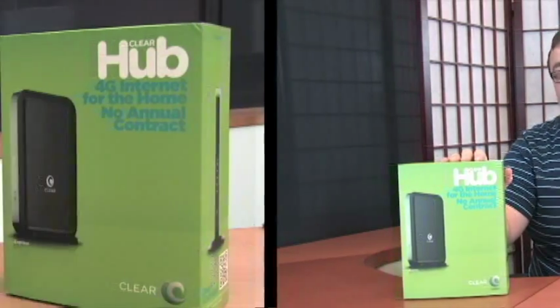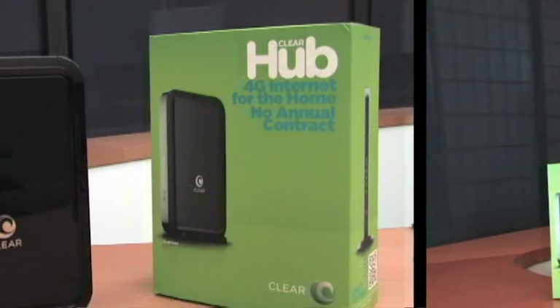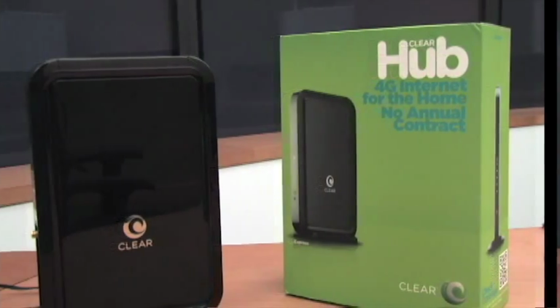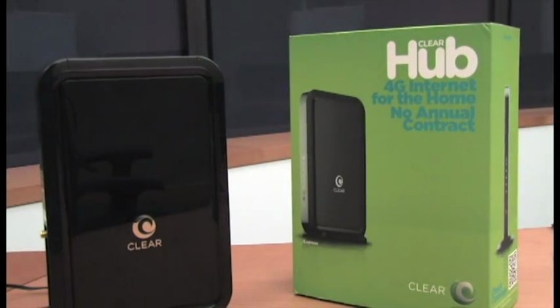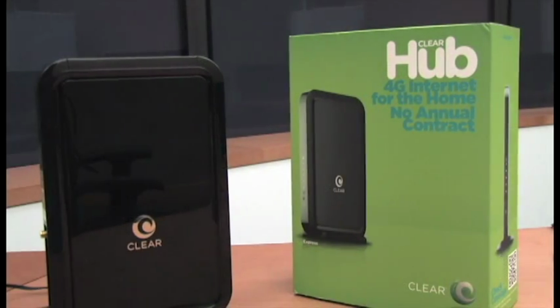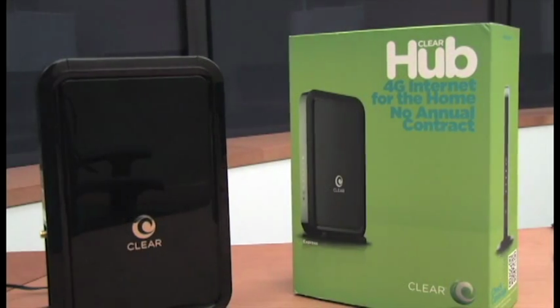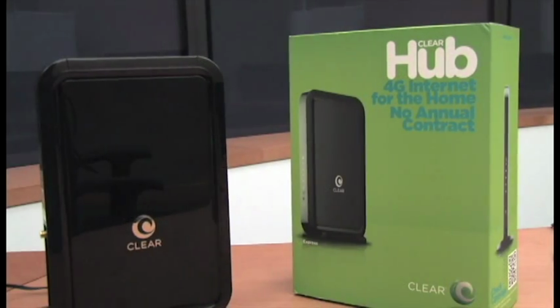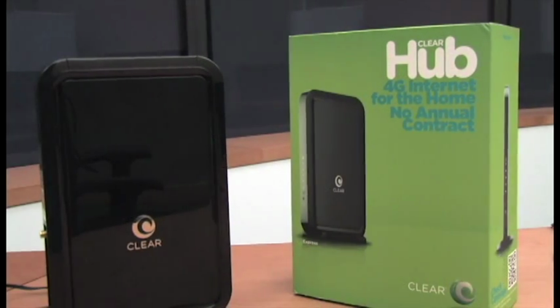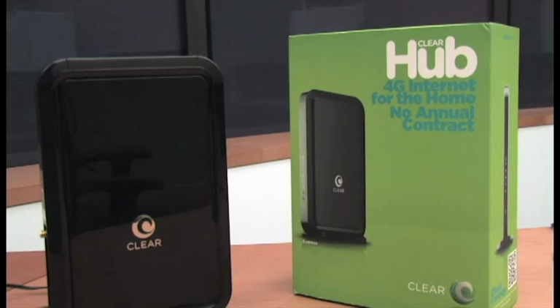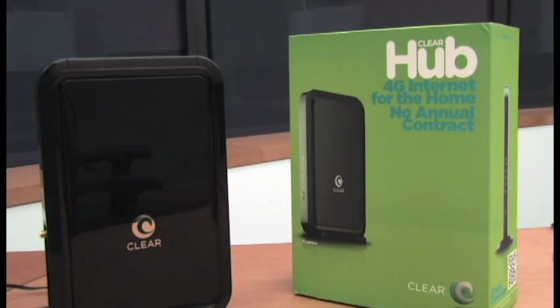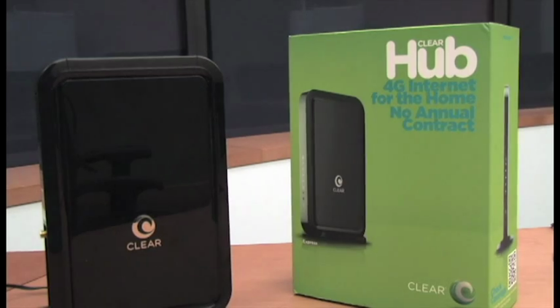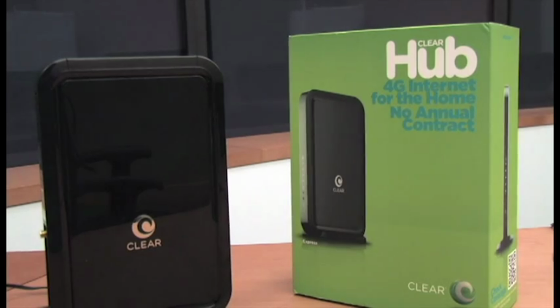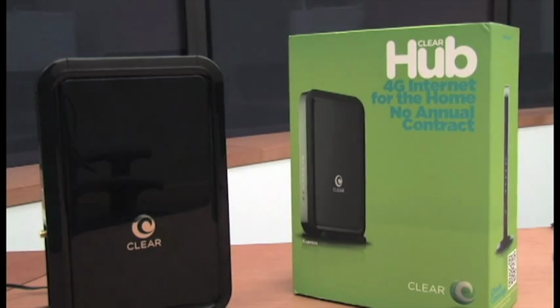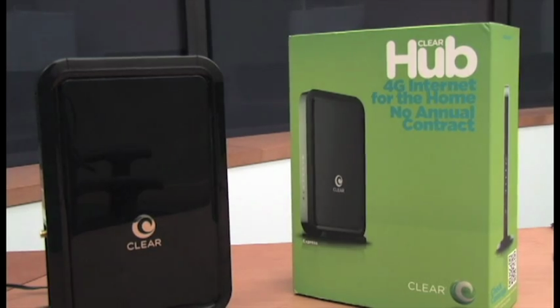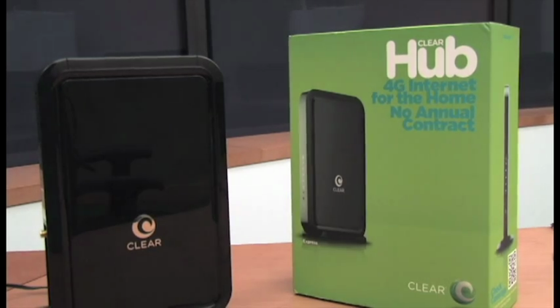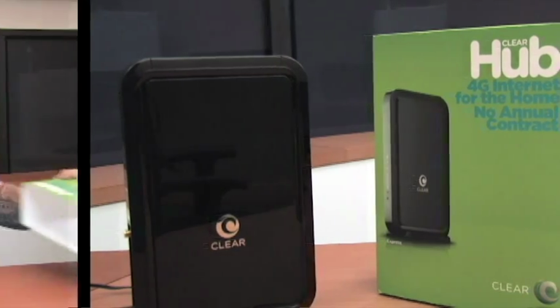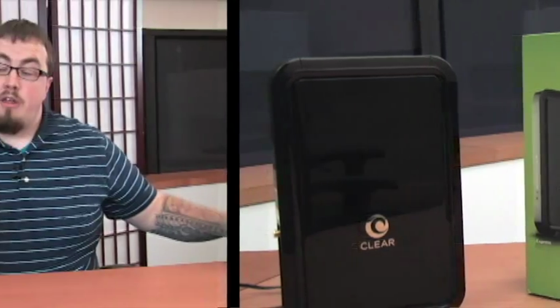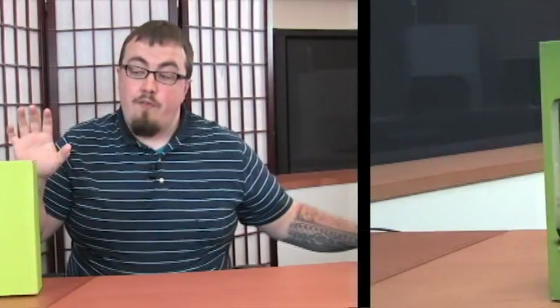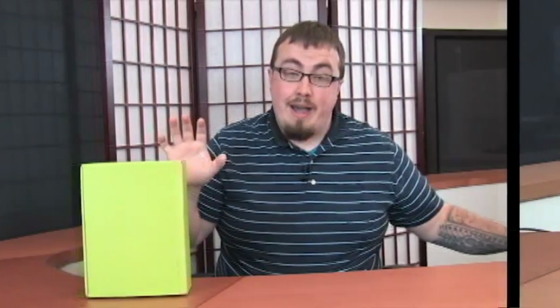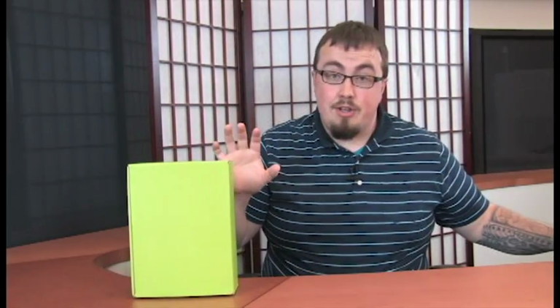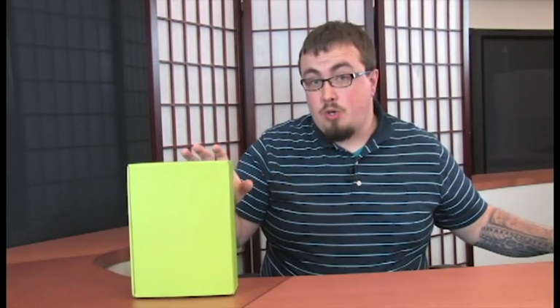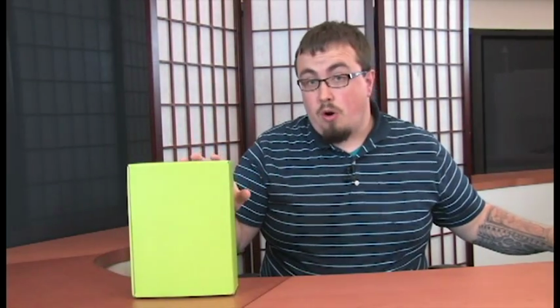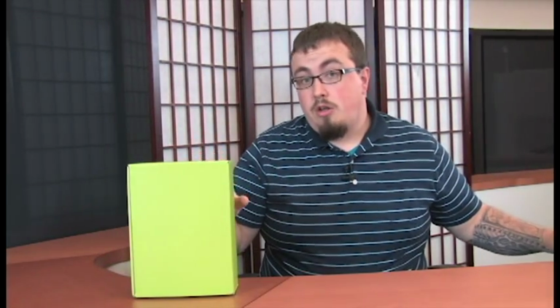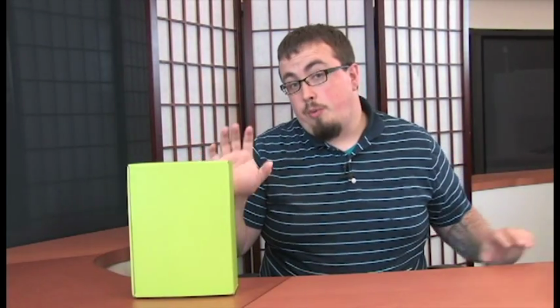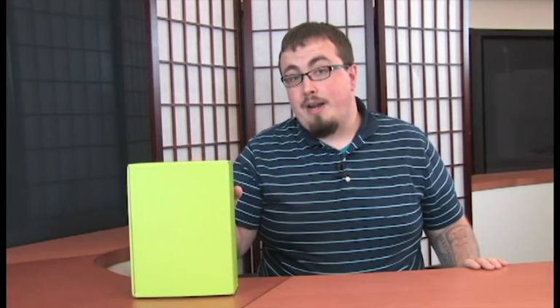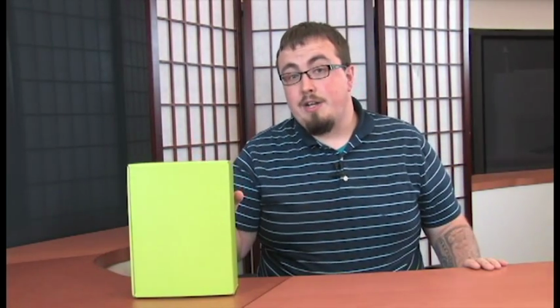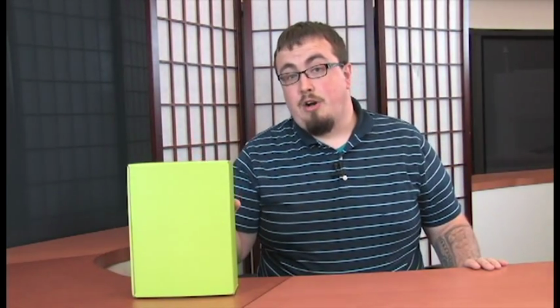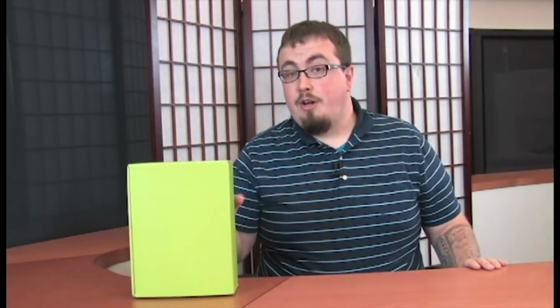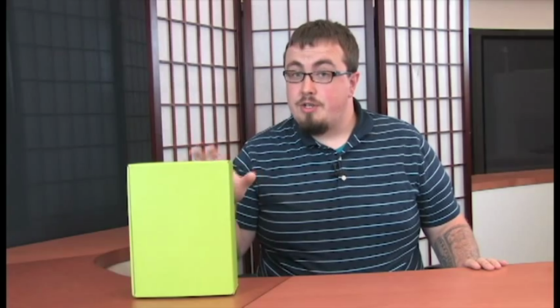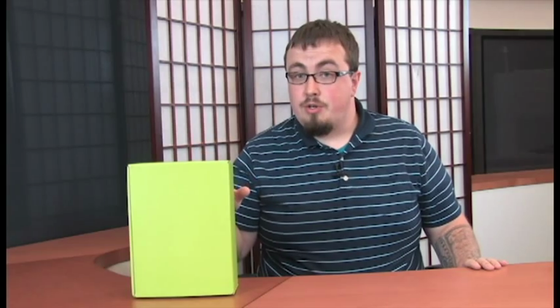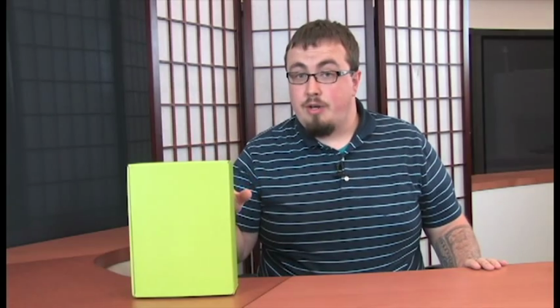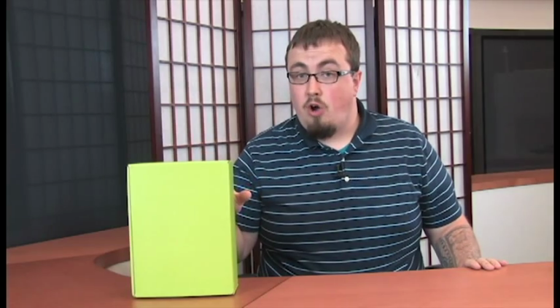If you buy the device online, you're going to have to wait a couple days for it to arrive. If you buy it in the store, you'll be ready to get started as soon as you get home.